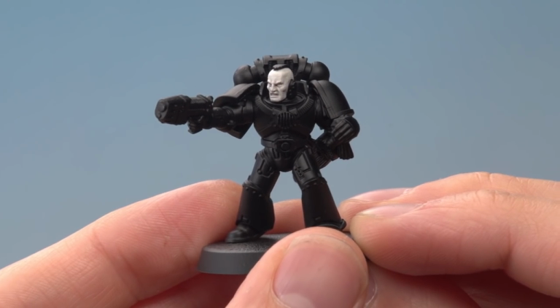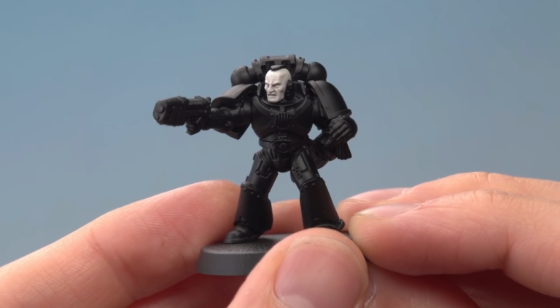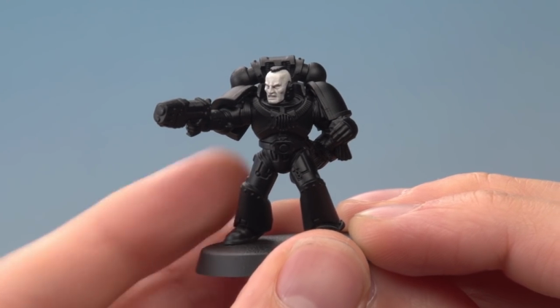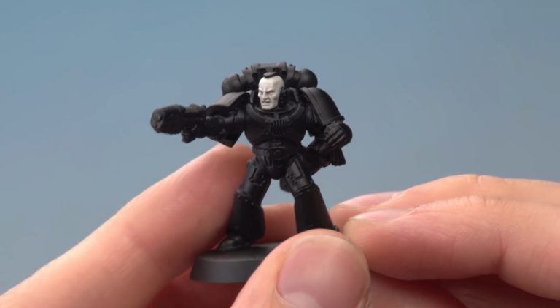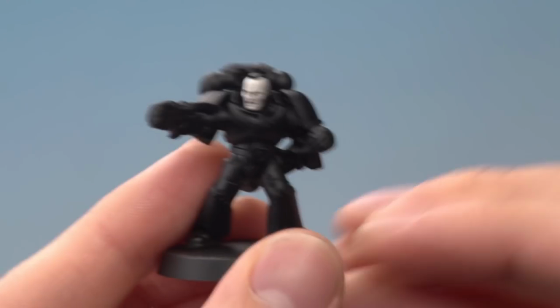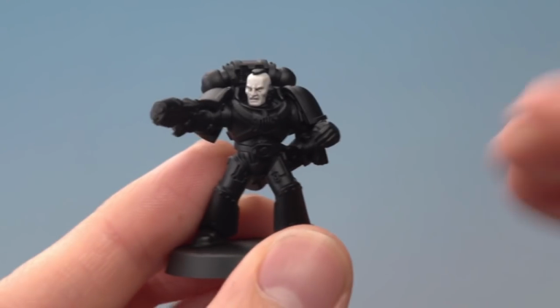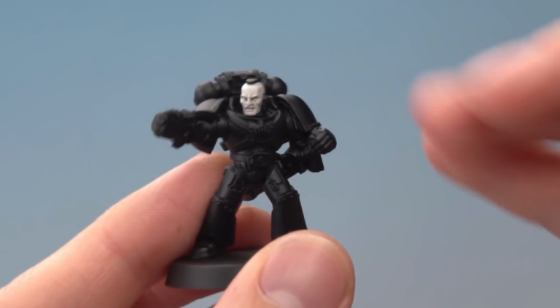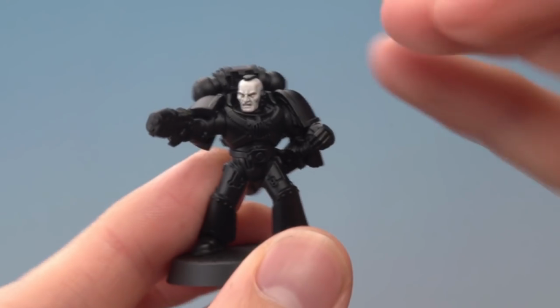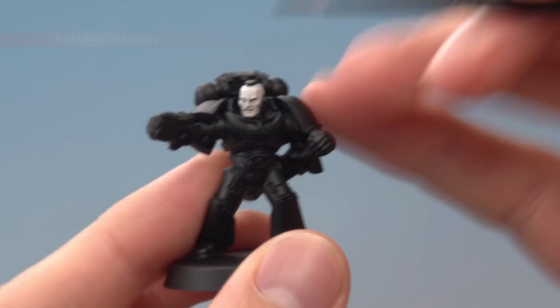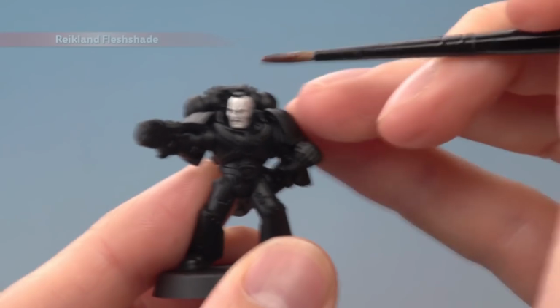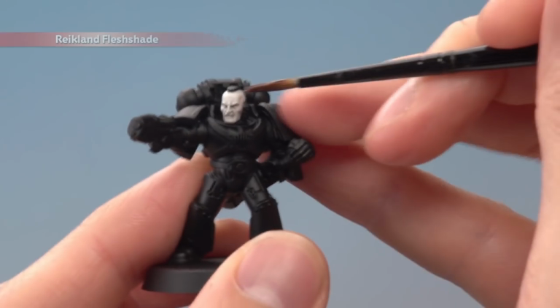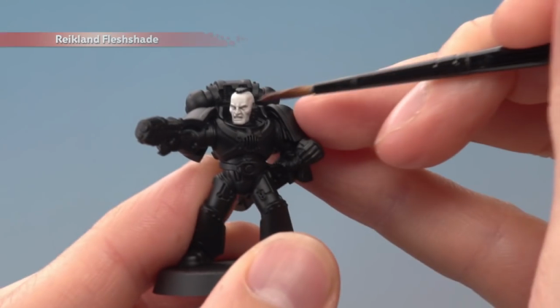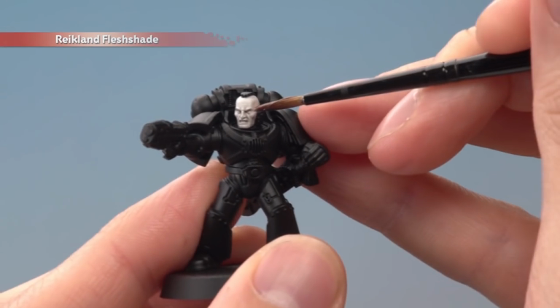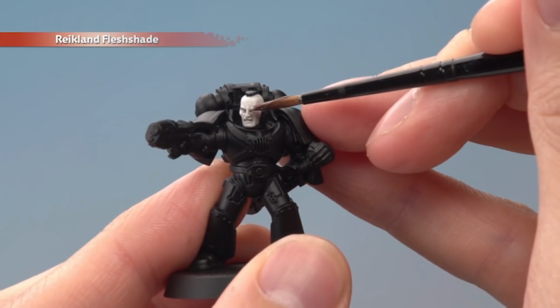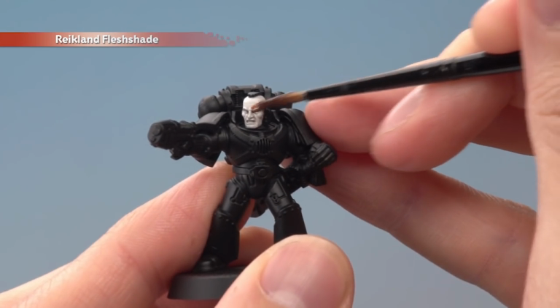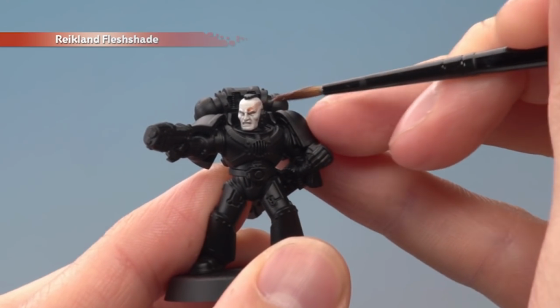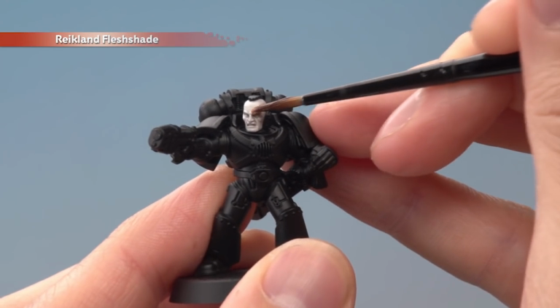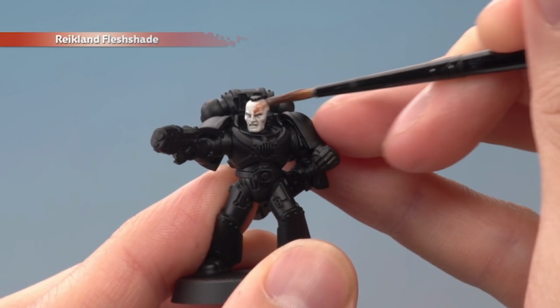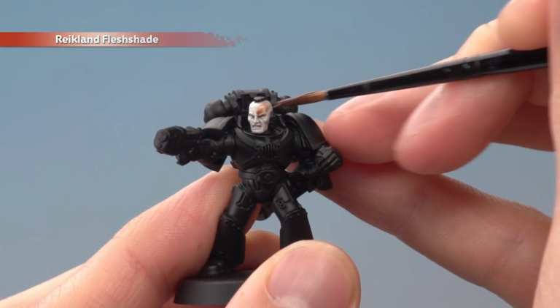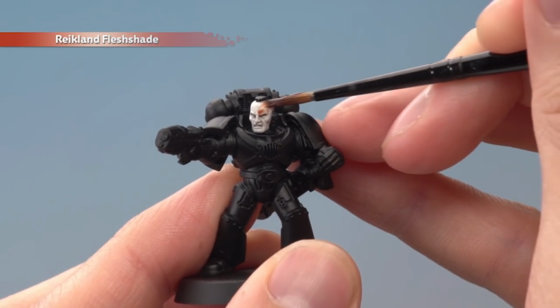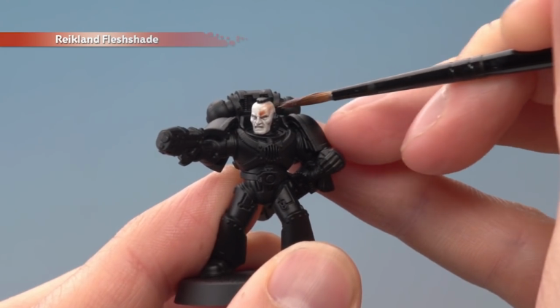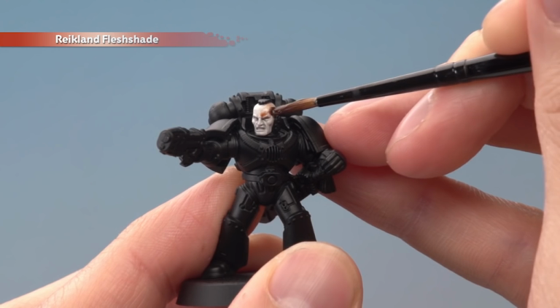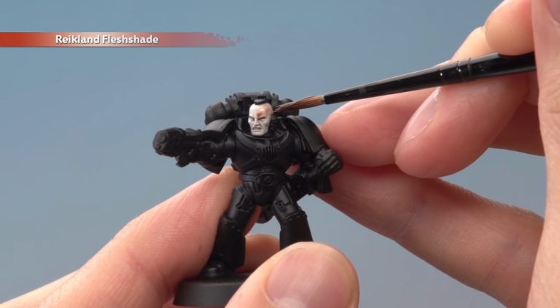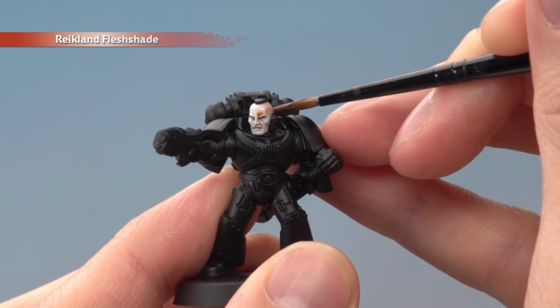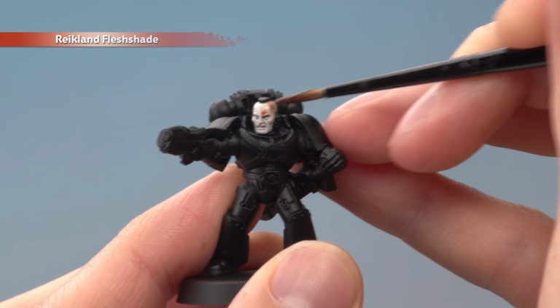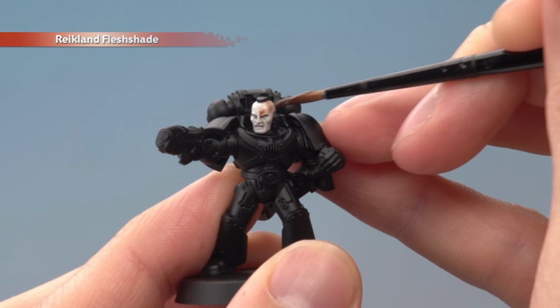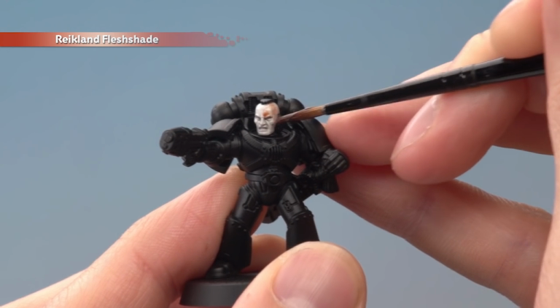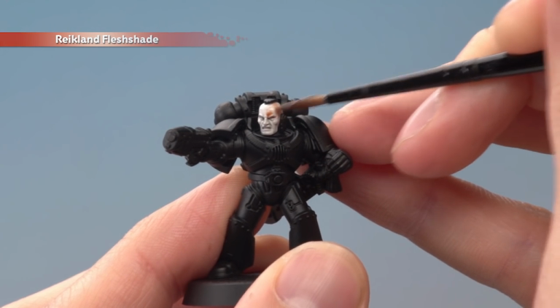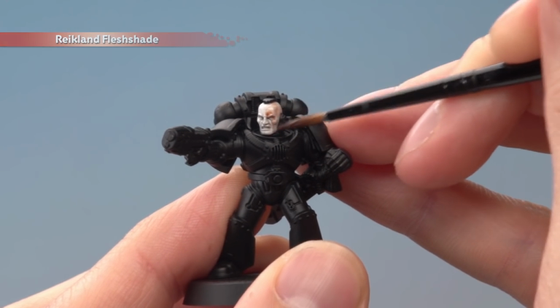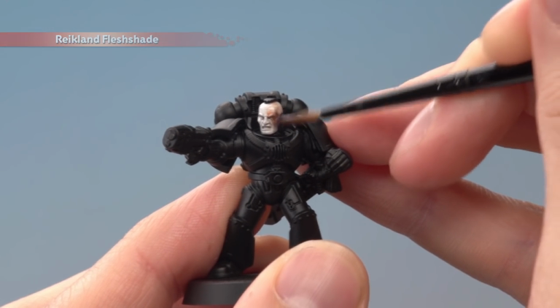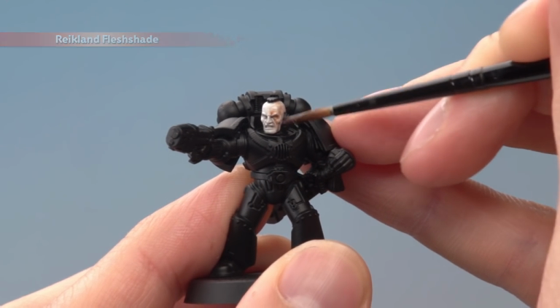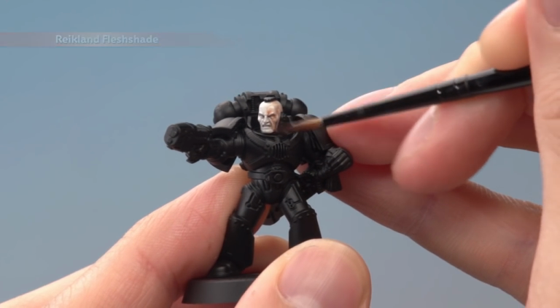With that done, we're now ready to apply a thin coat of Riken Flesh shade all over the skin, just to give it a bit of depth and a little bit of warmth as well.